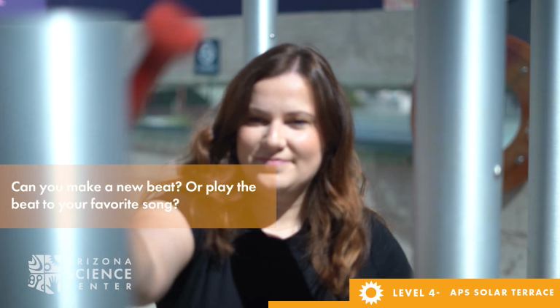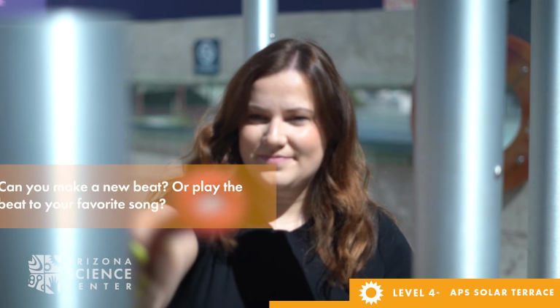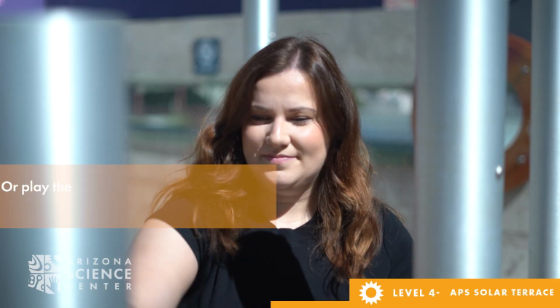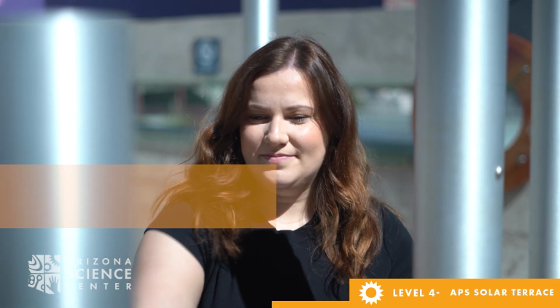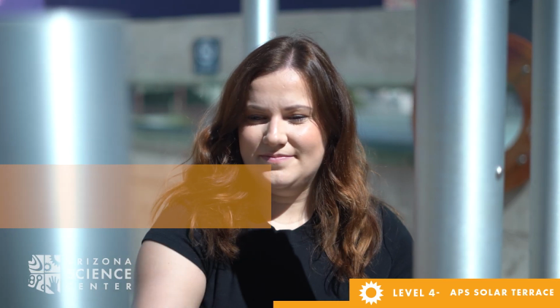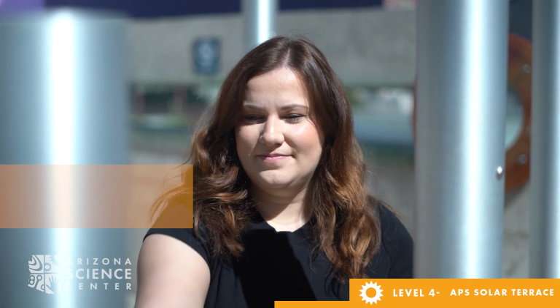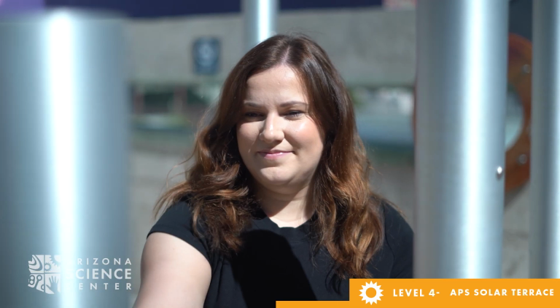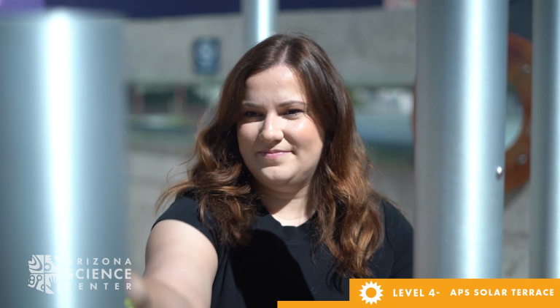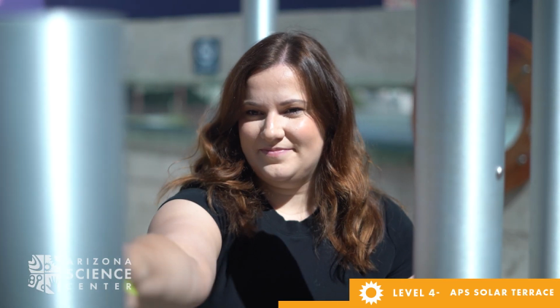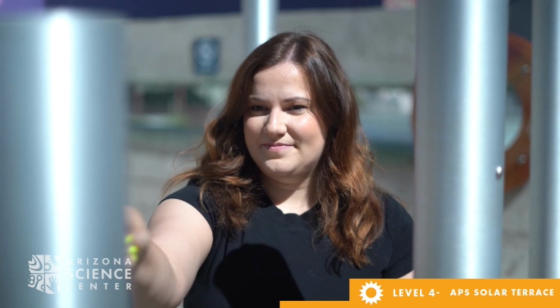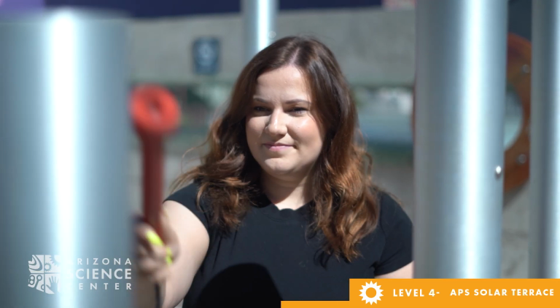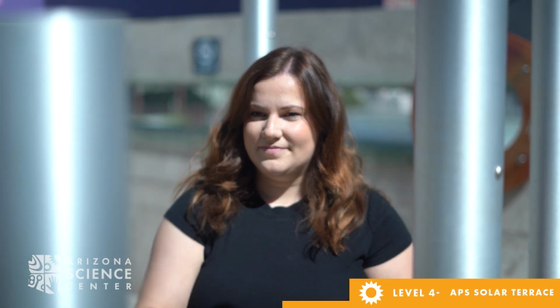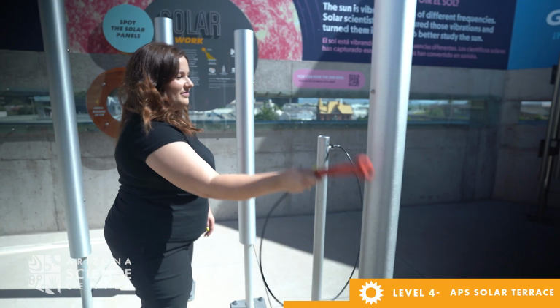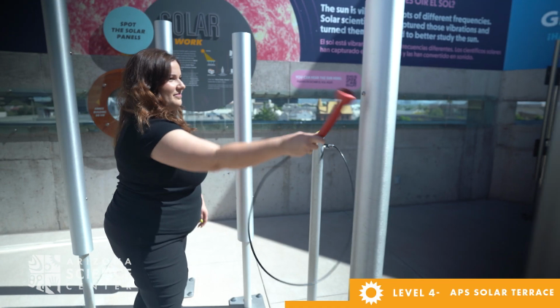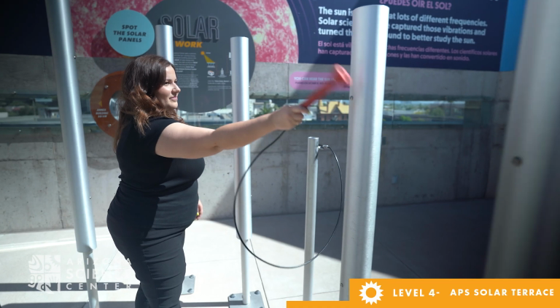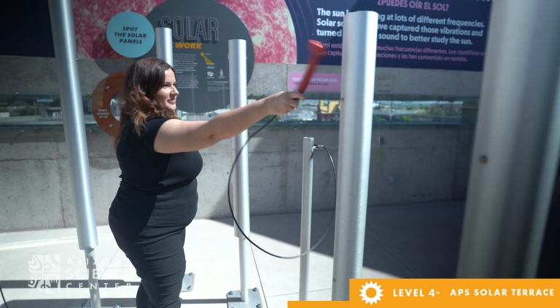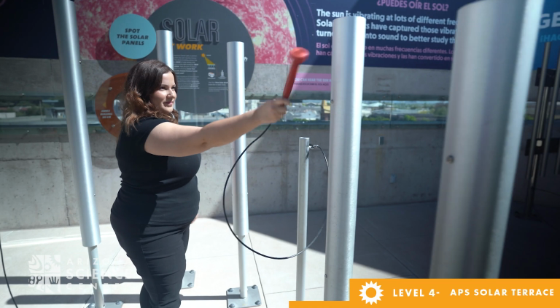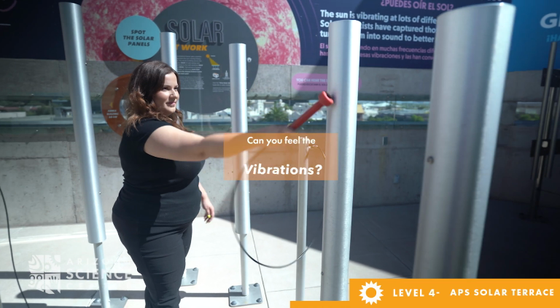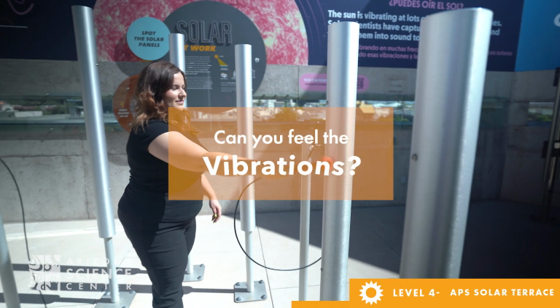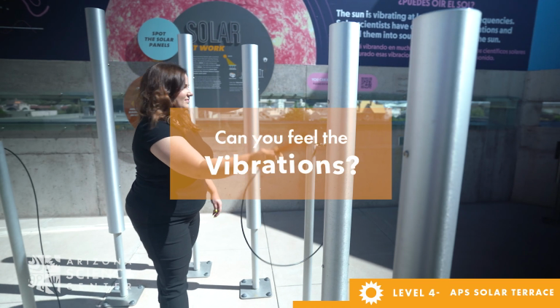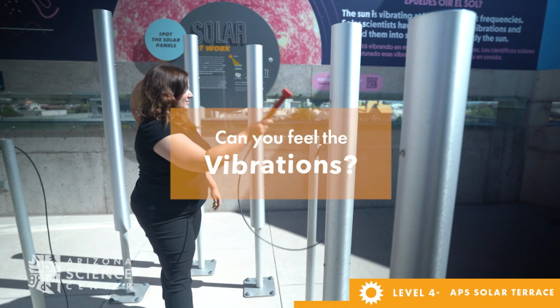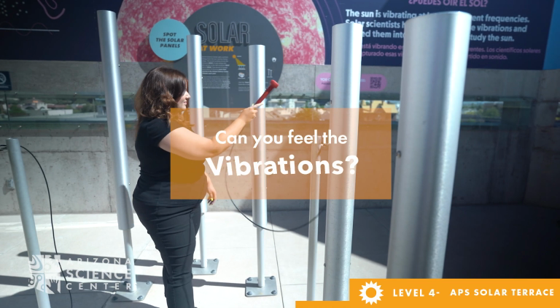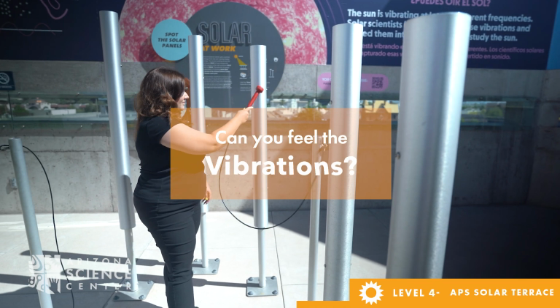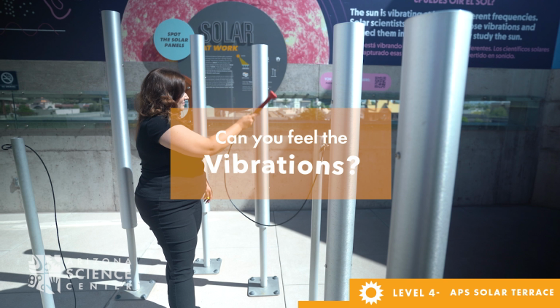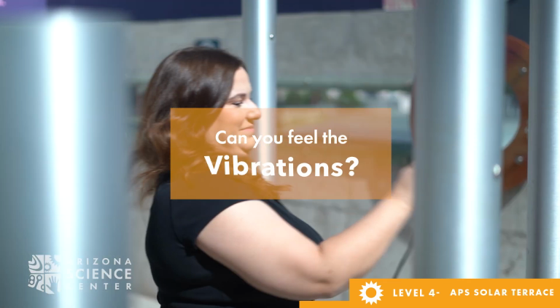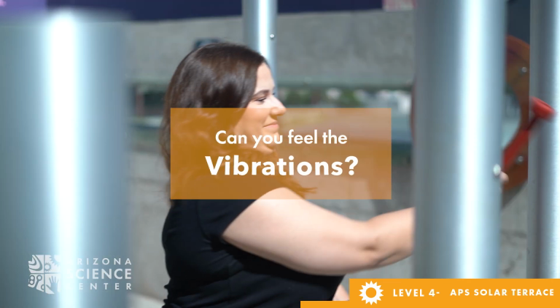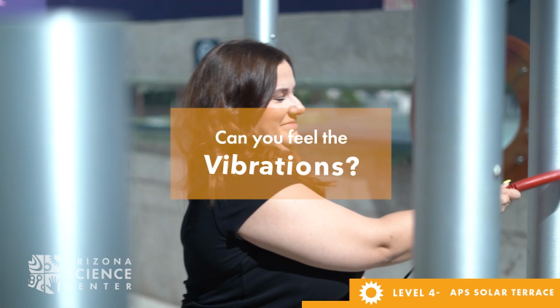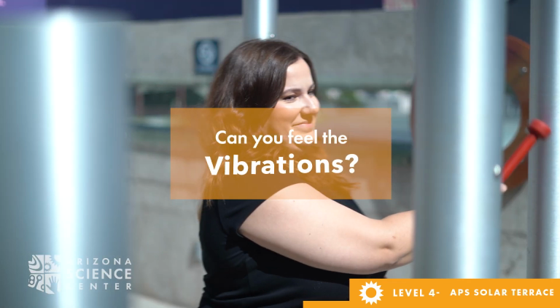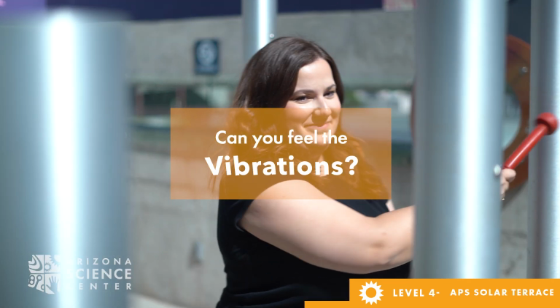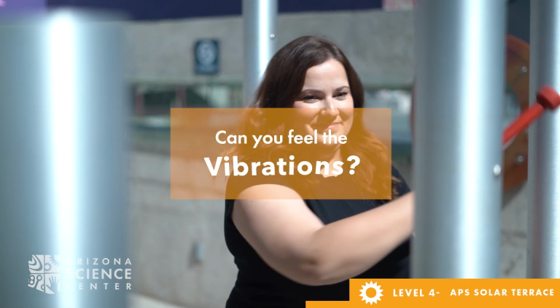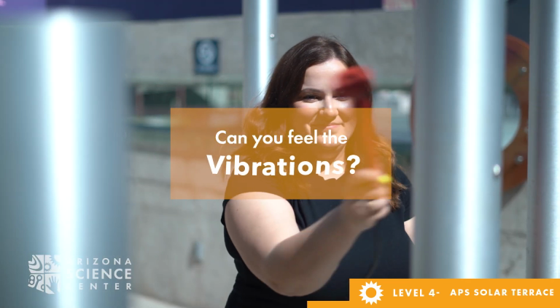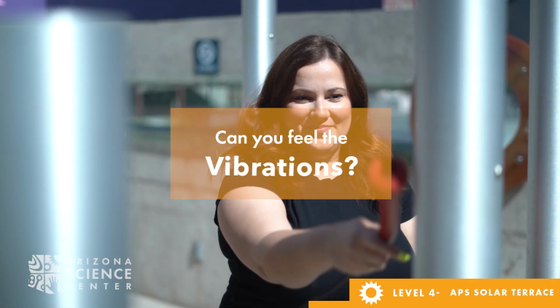Then finally, make your way over to the tubular bells, have your child play some notes, and ask if they can feel the vibrations.